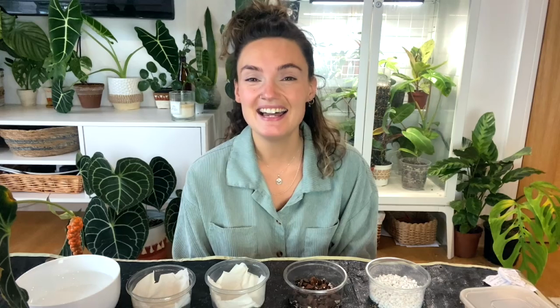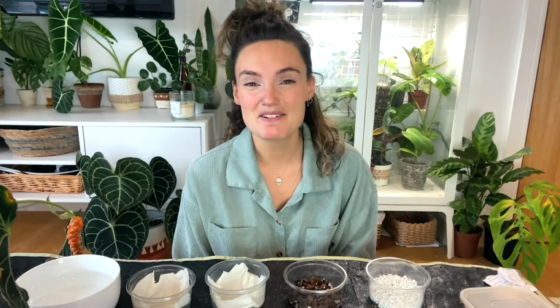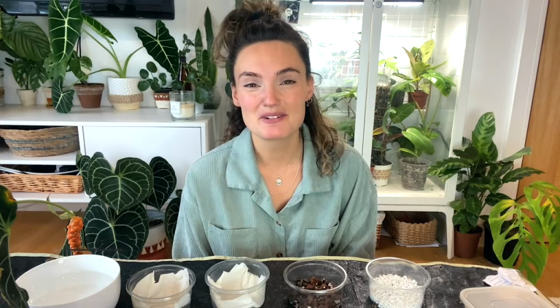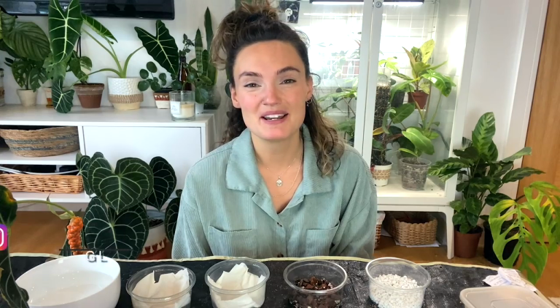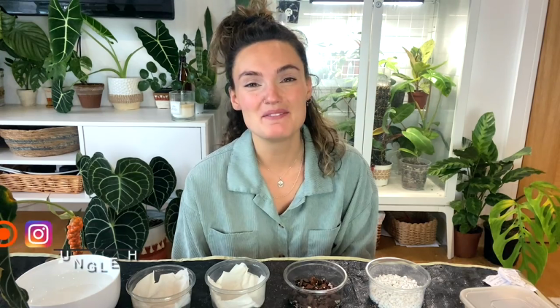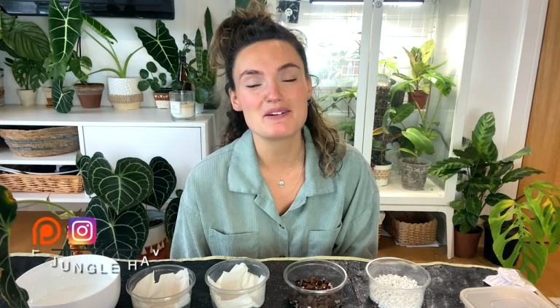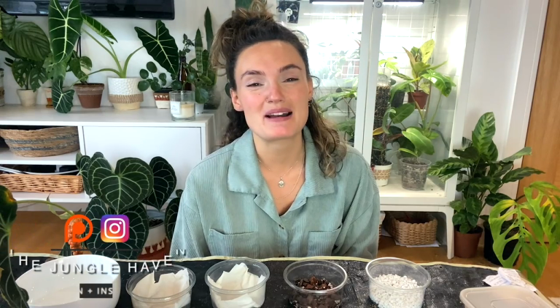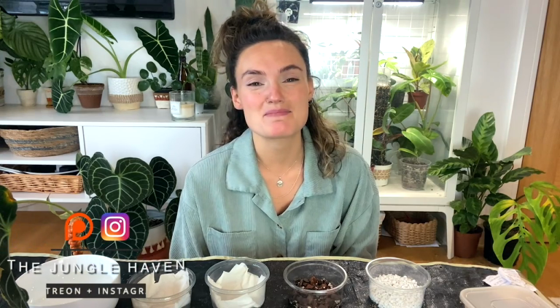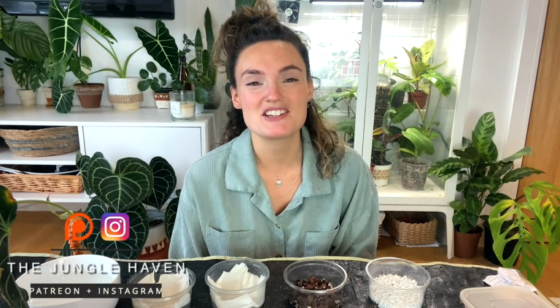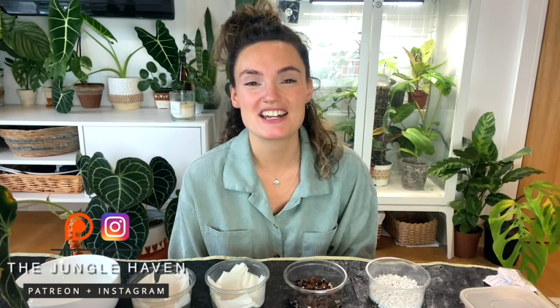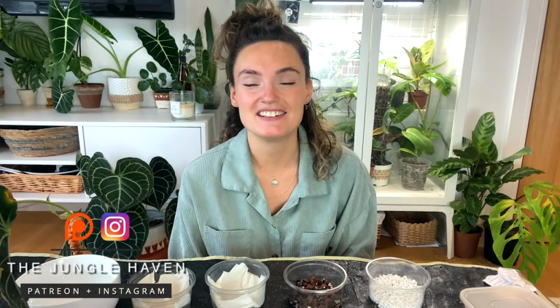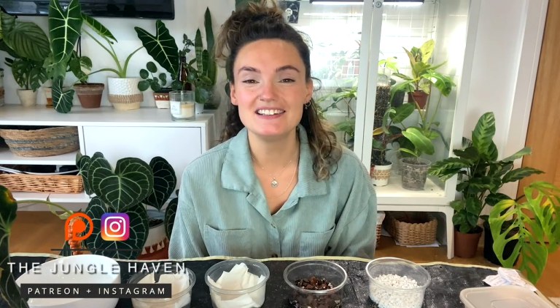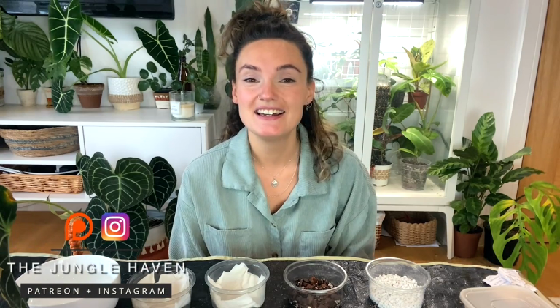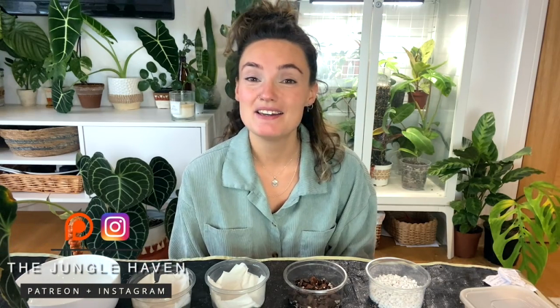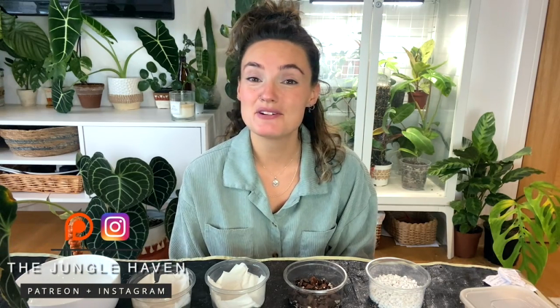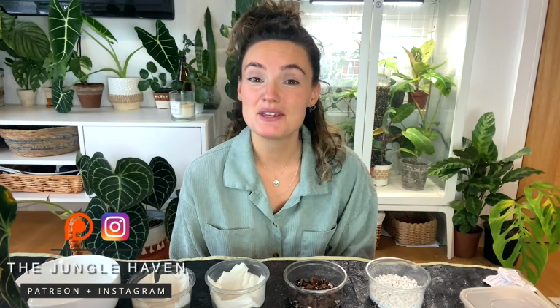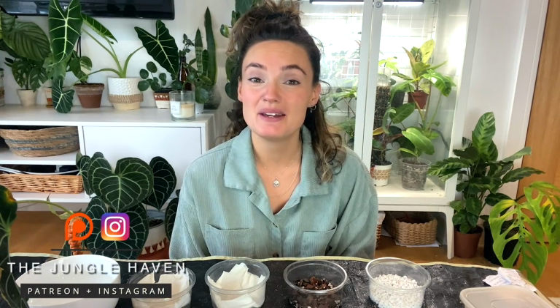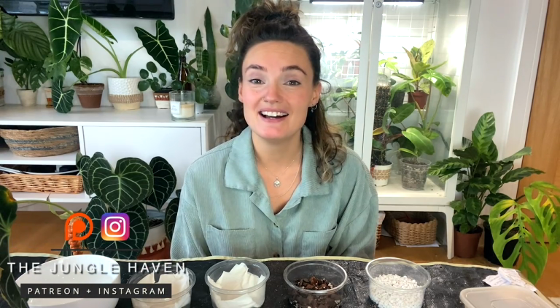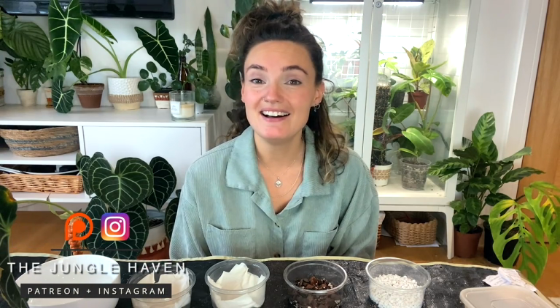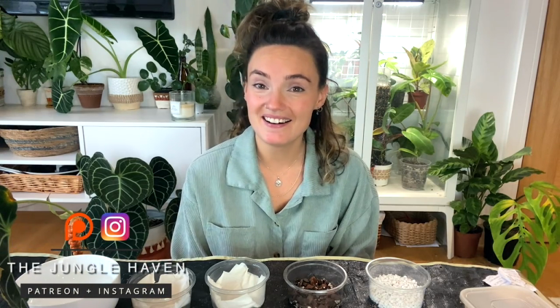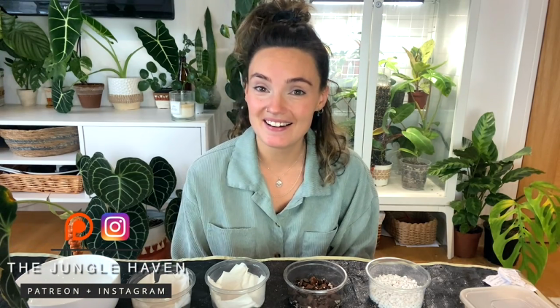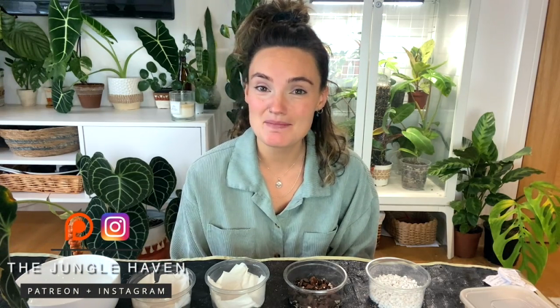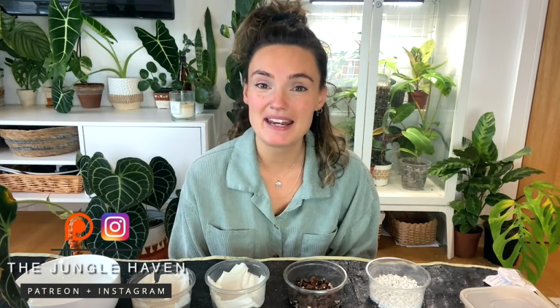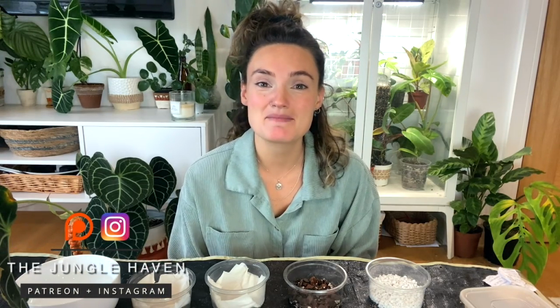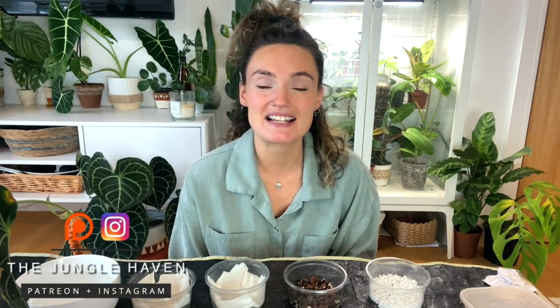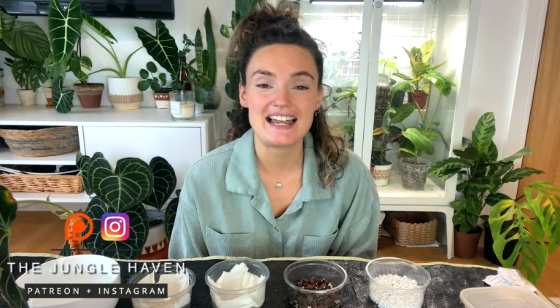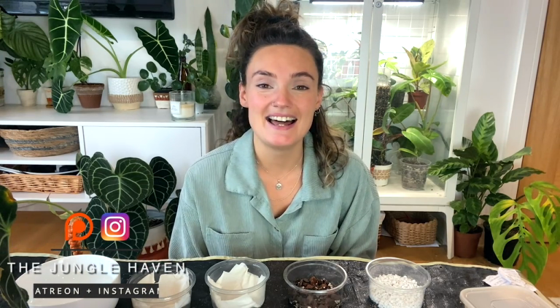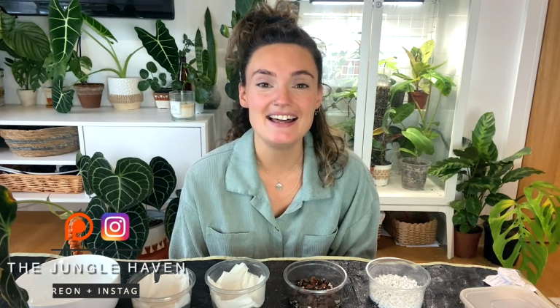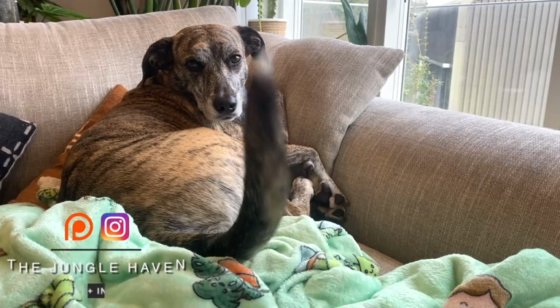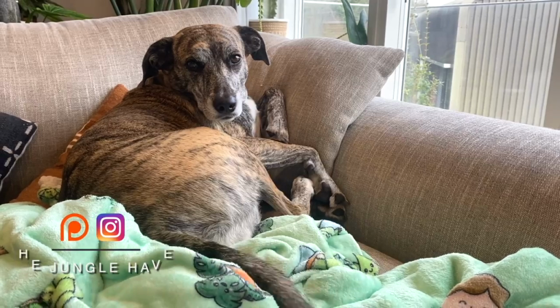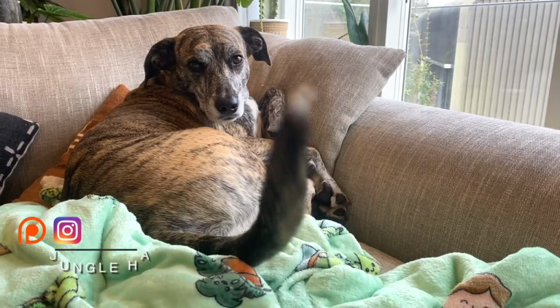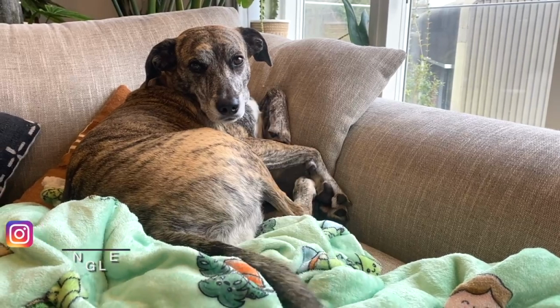Hello everyone and welcome back to my channel. If you're new here, hi my name's Claire and this is Yoli.